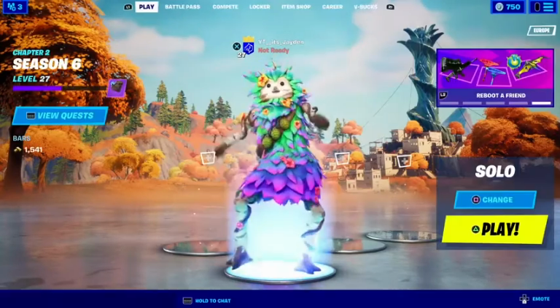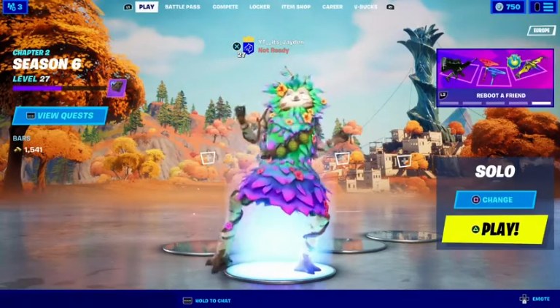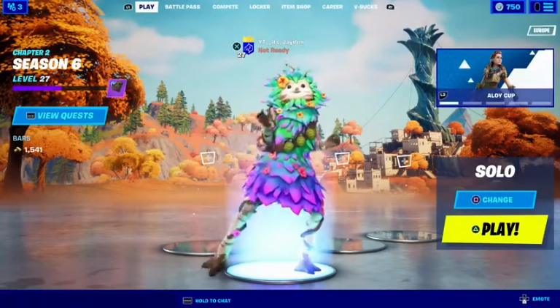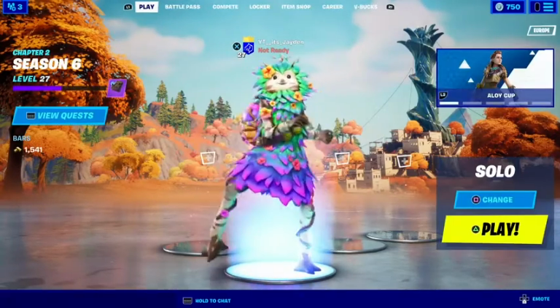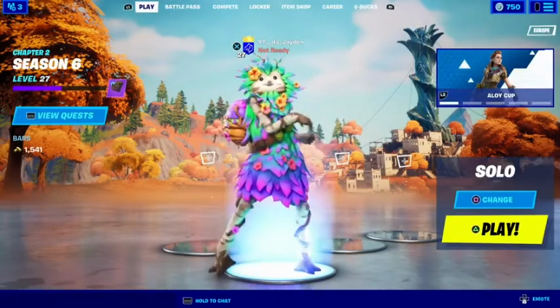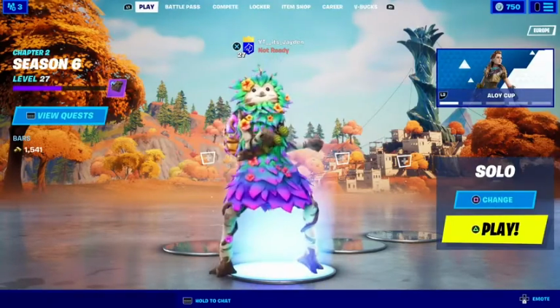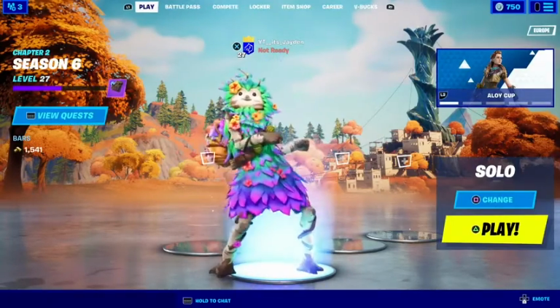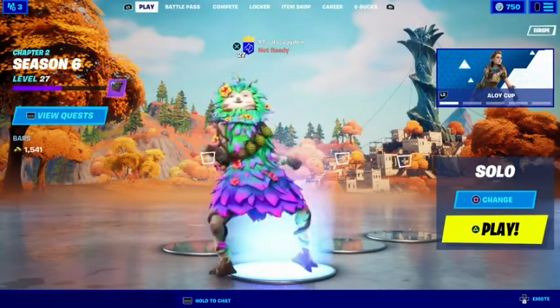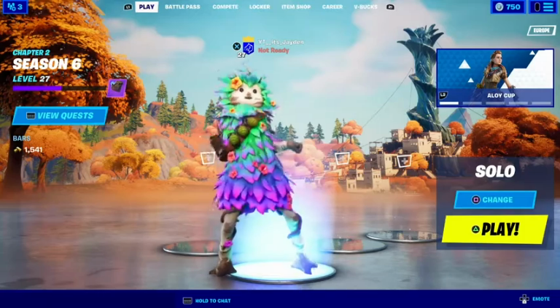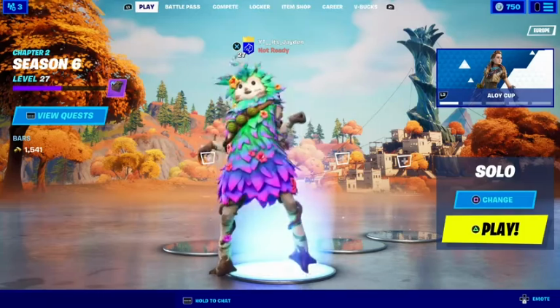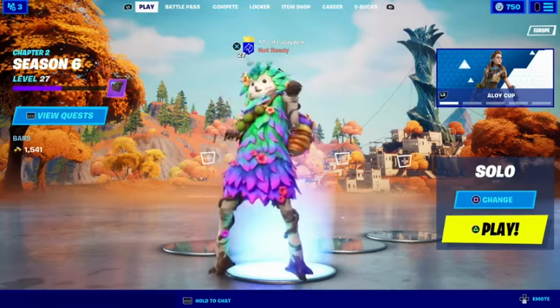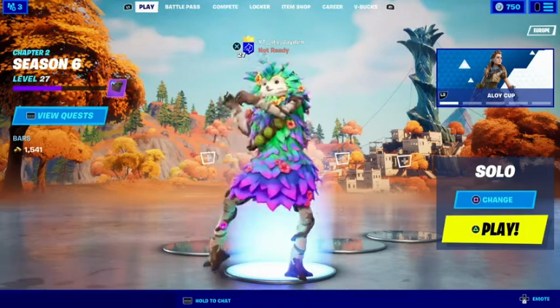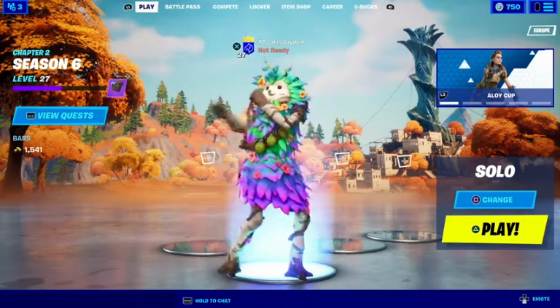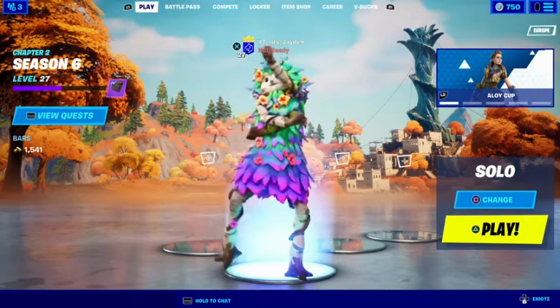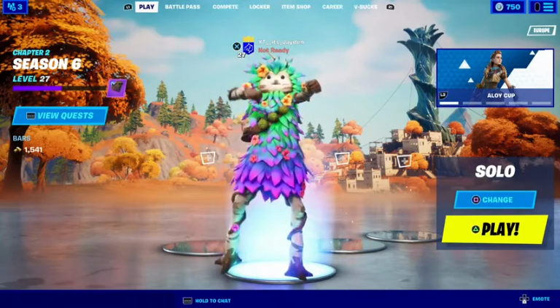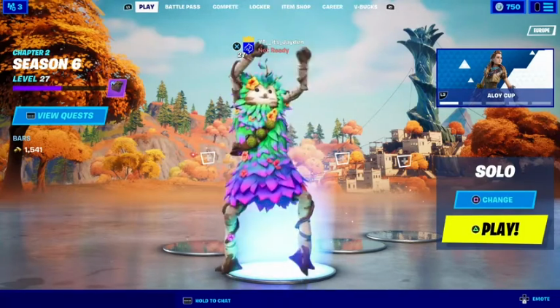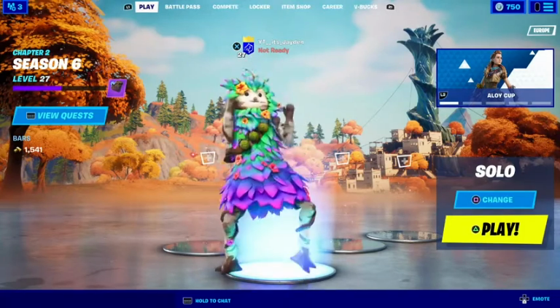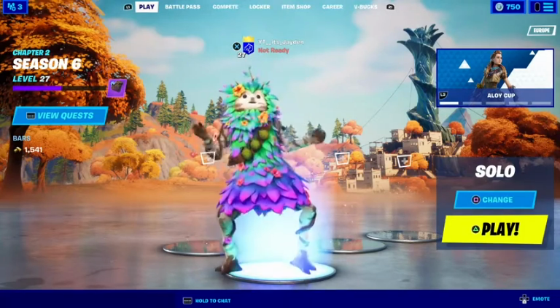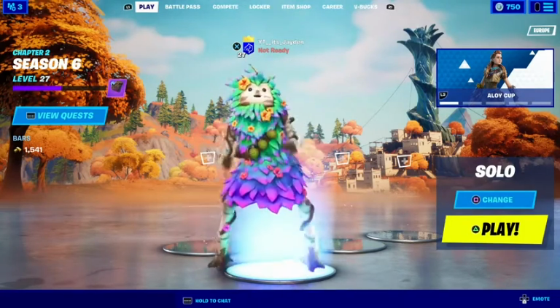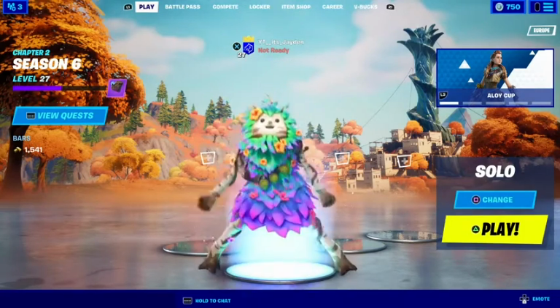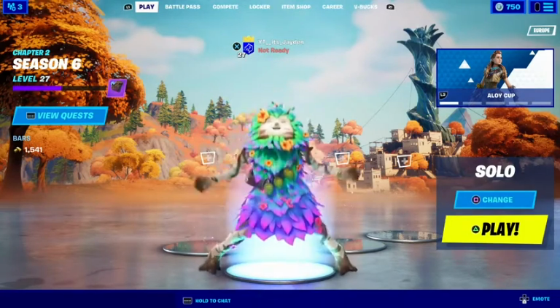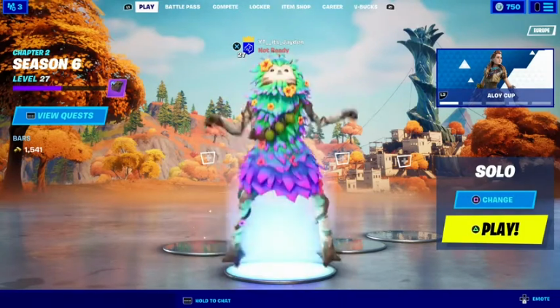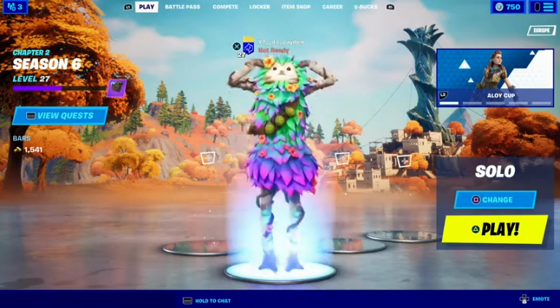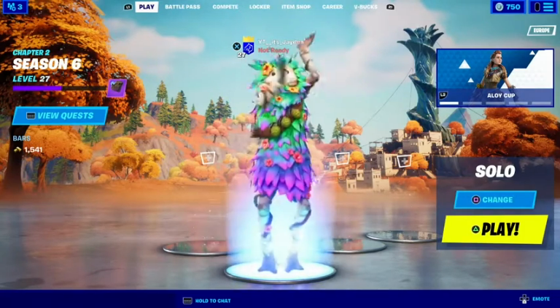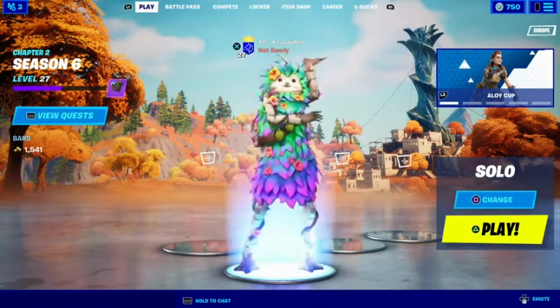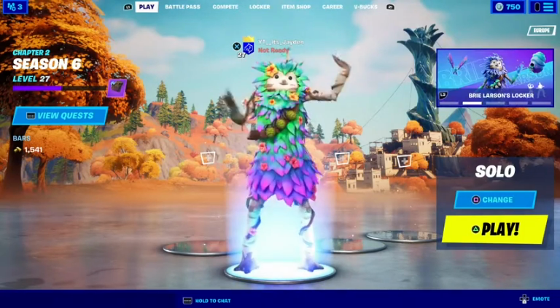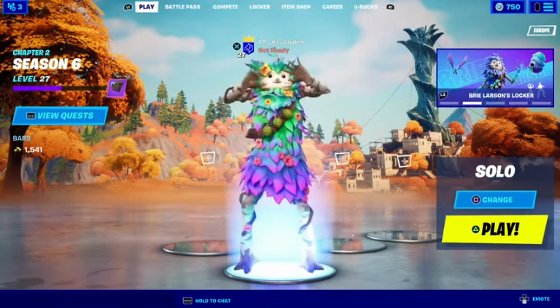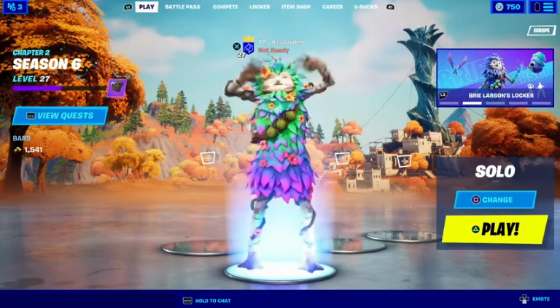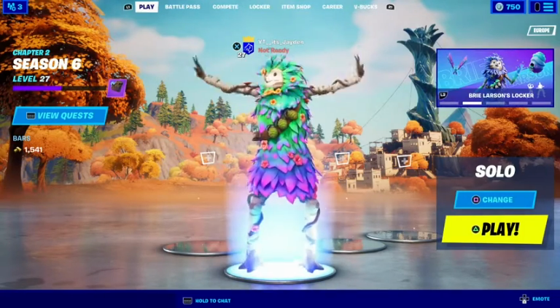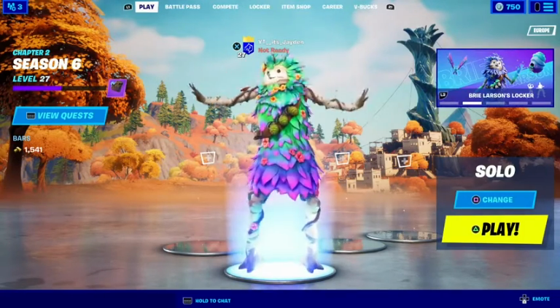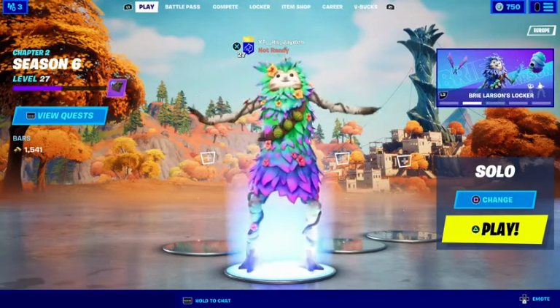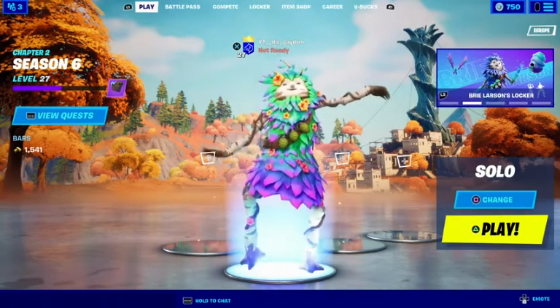Here it is in the locker with the skin. Very epic.